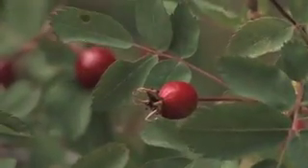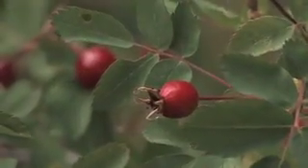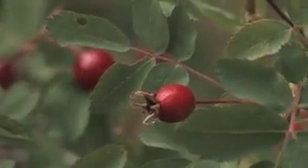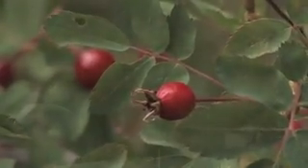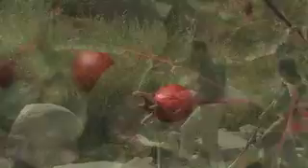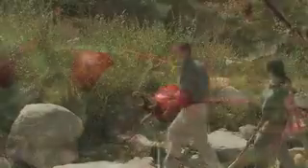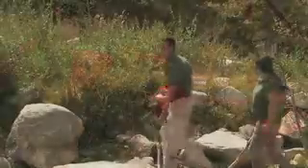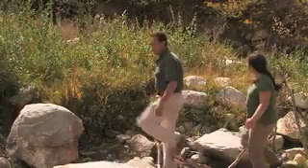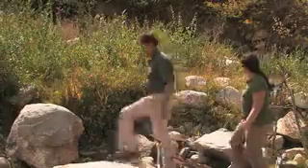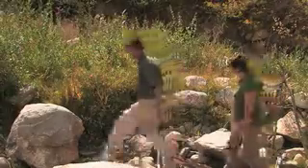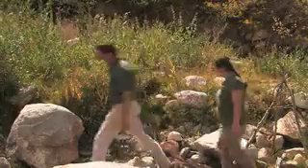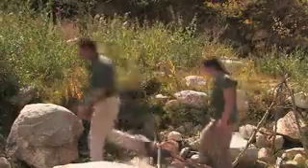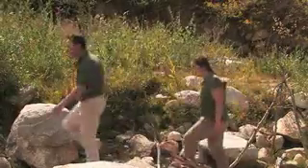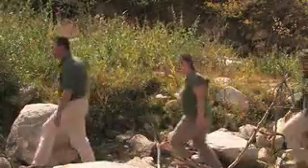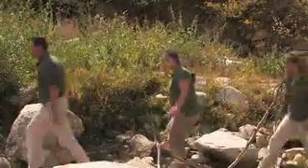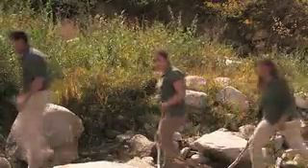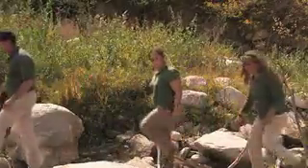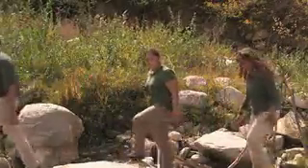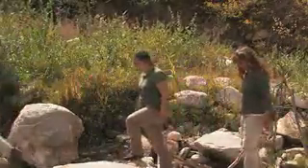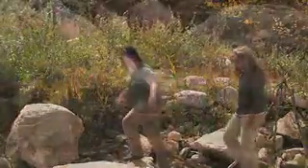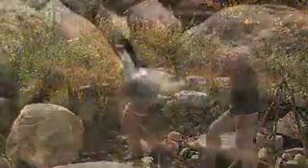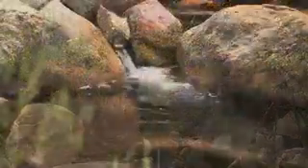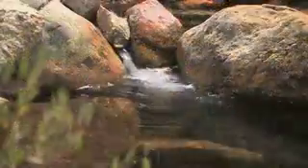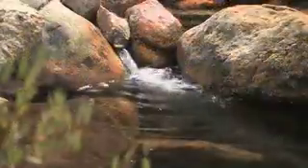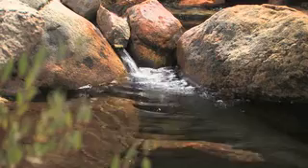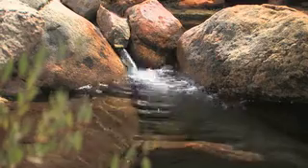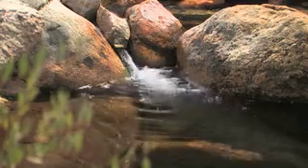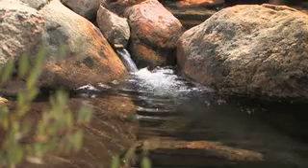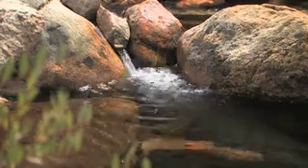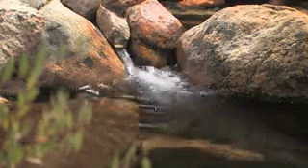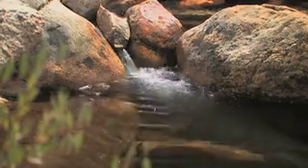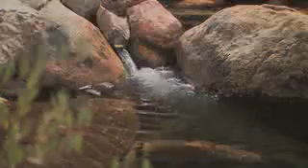We followed a path along a creek in the canyon and found some brook trout that were patiently hanging in the current and waiting for their next meal.